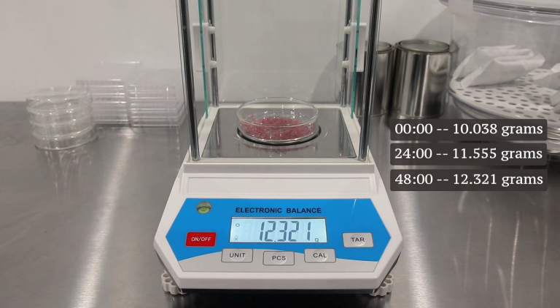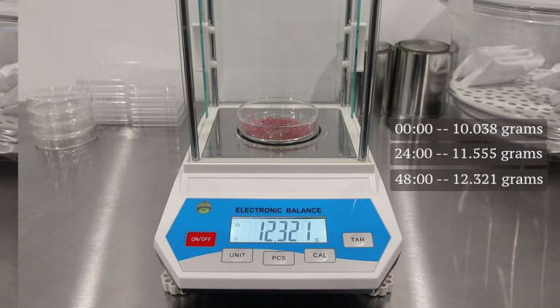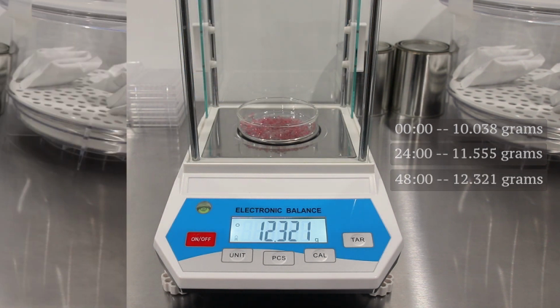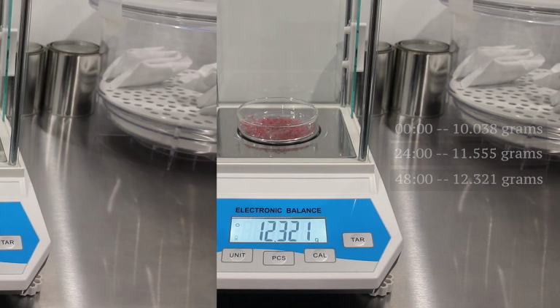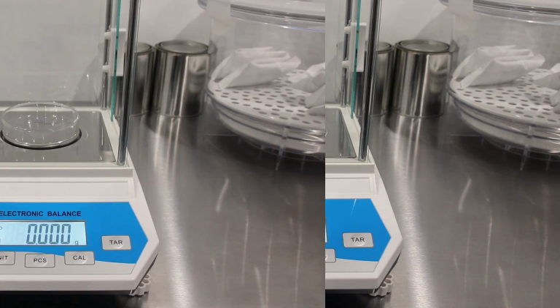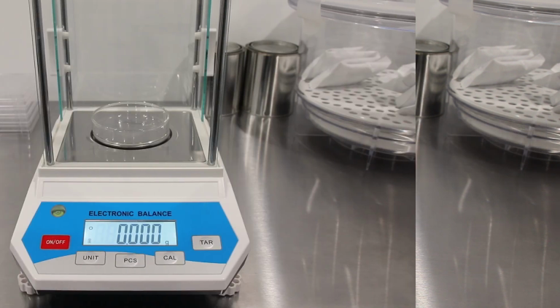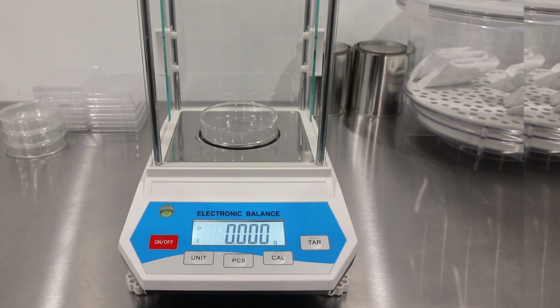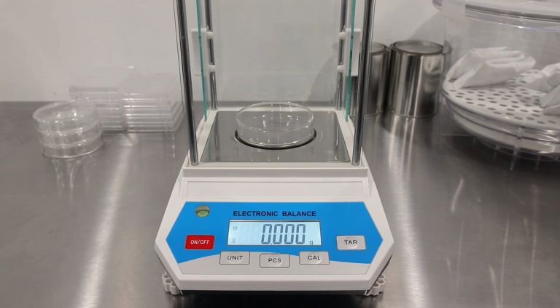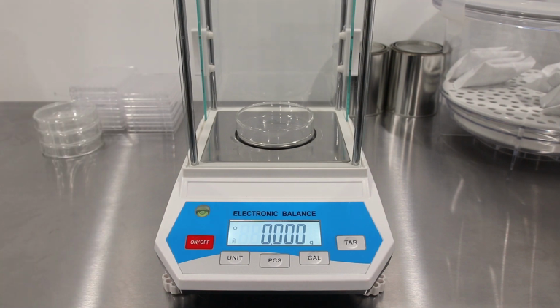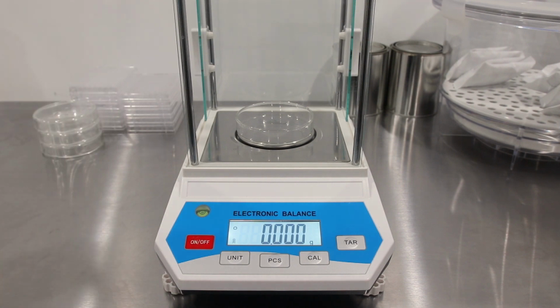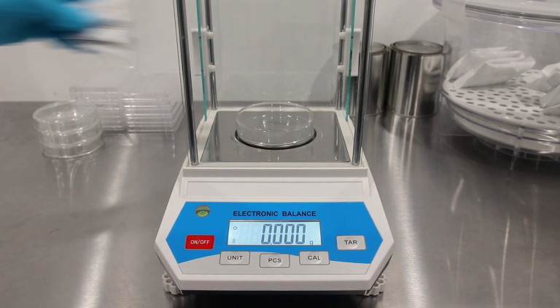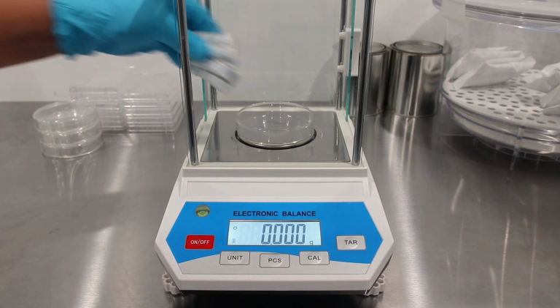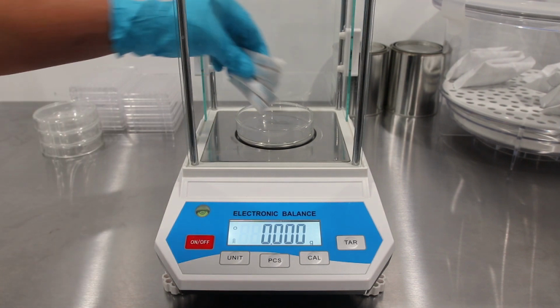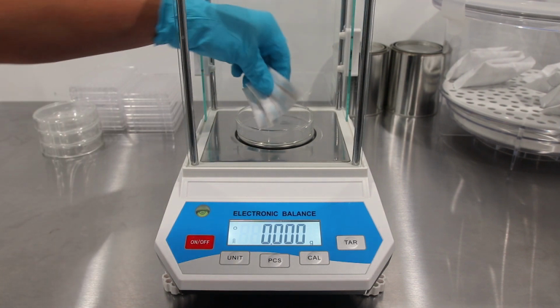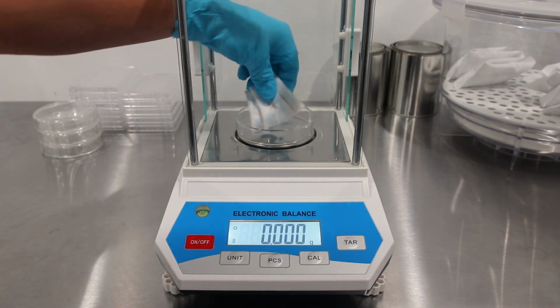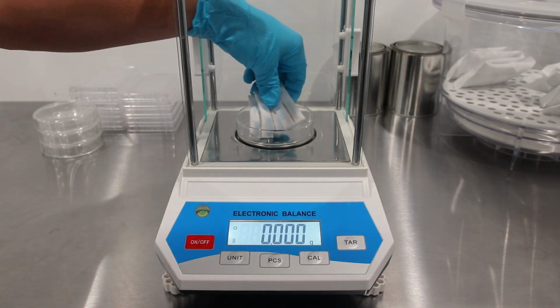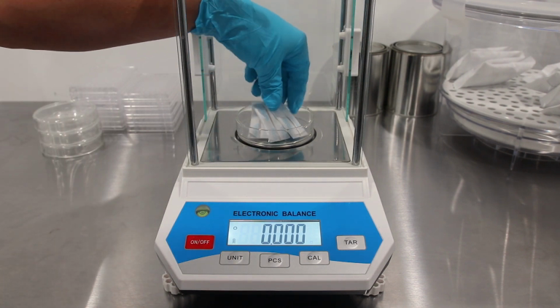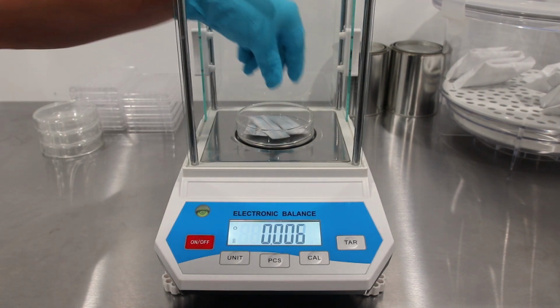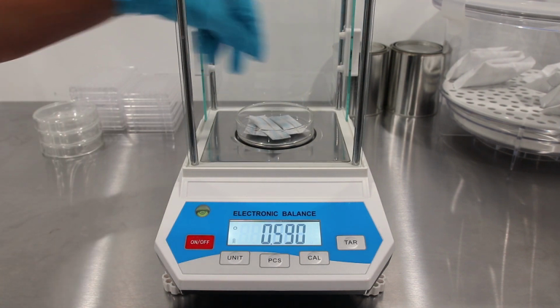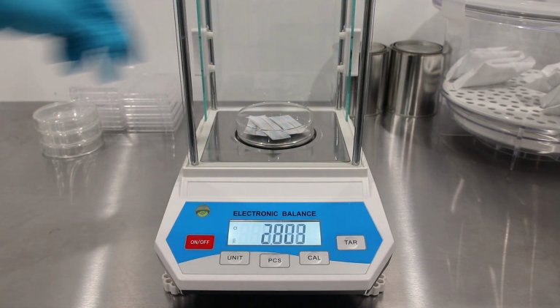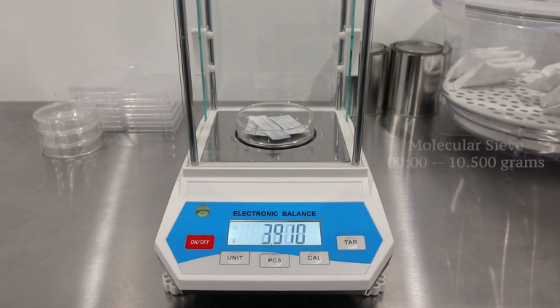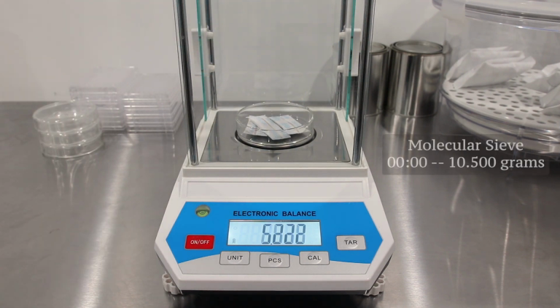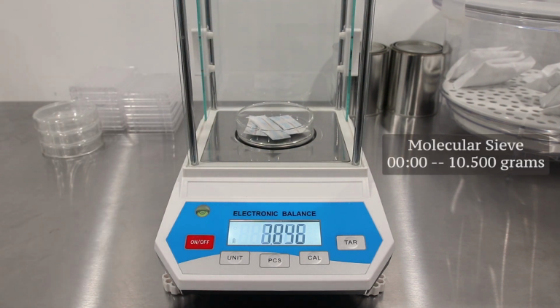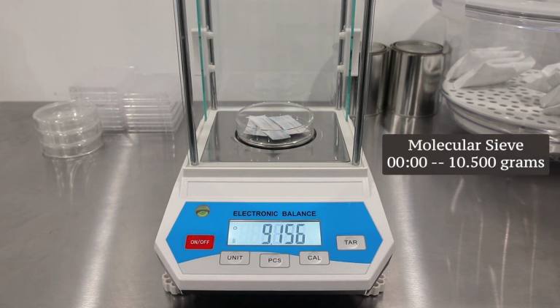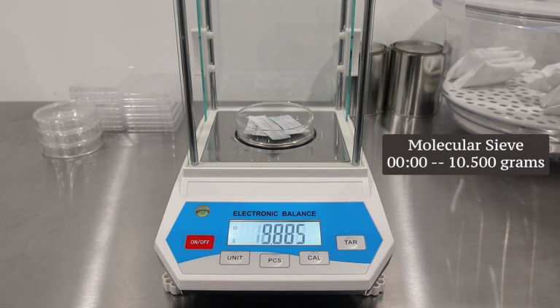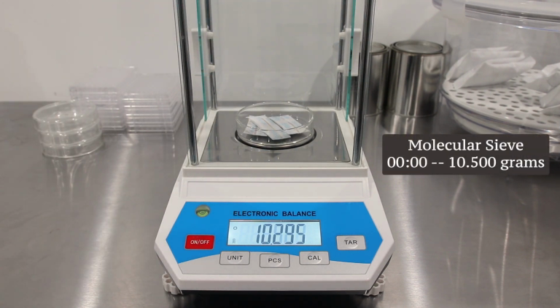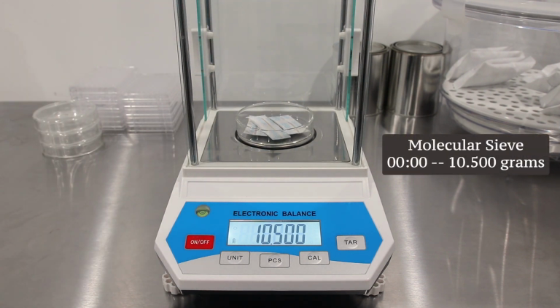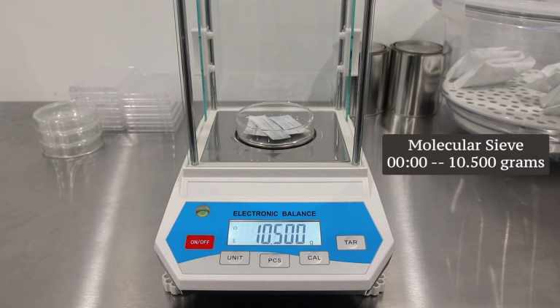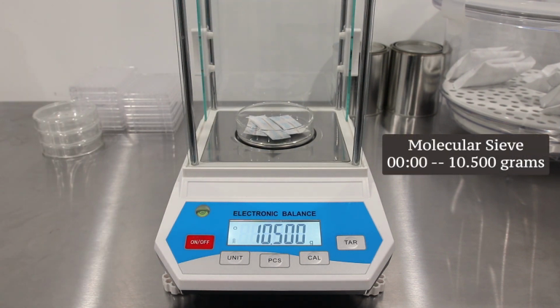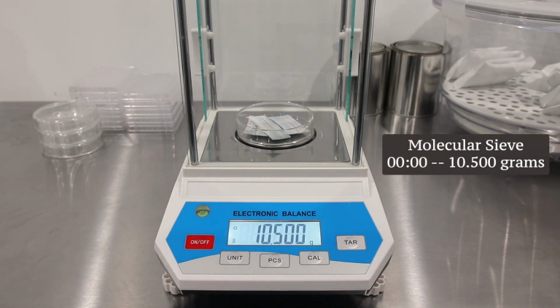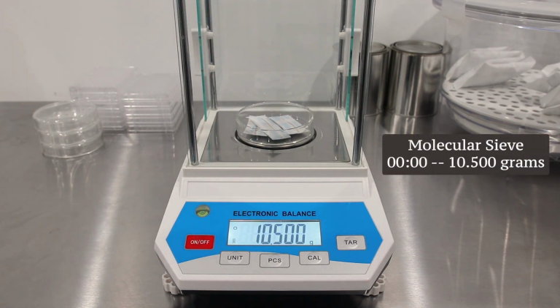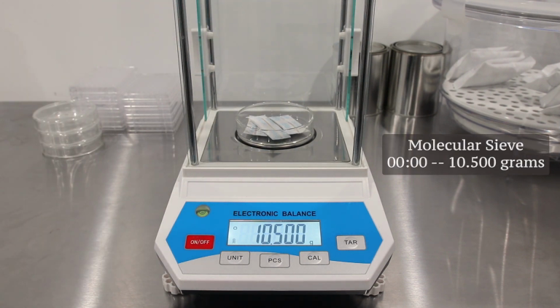Now for the packets of molecular sieve. They have an initial weight of 10.5 grams.